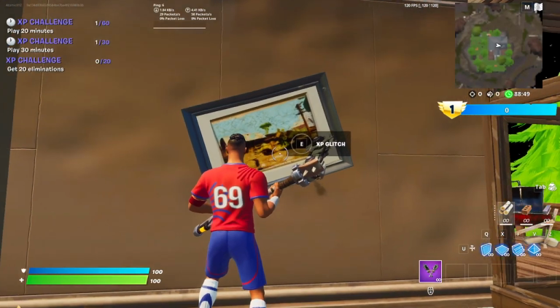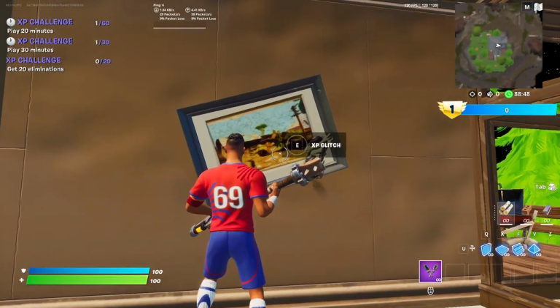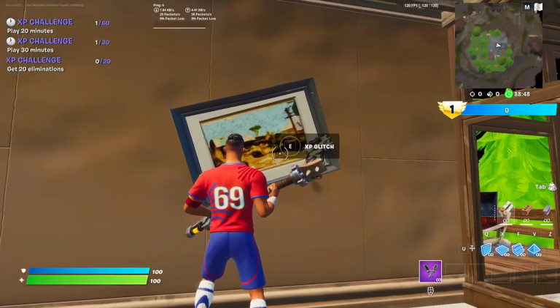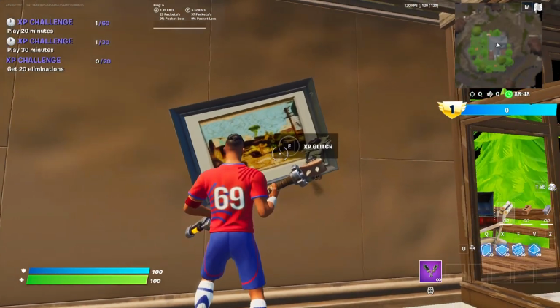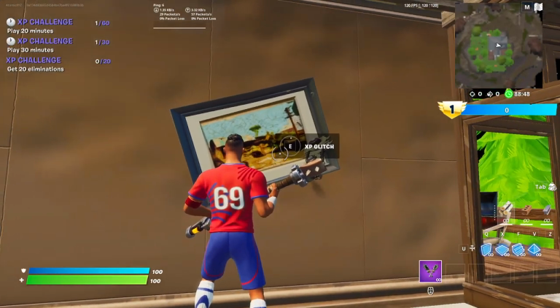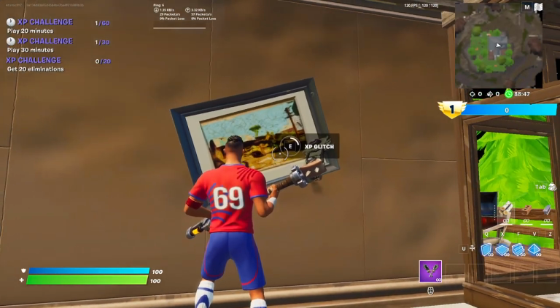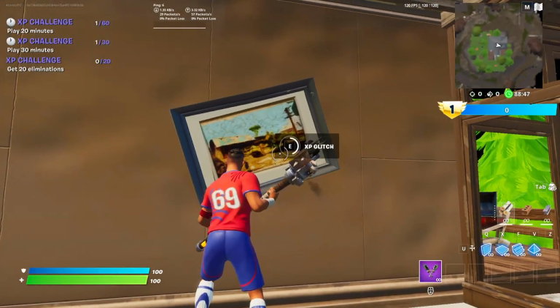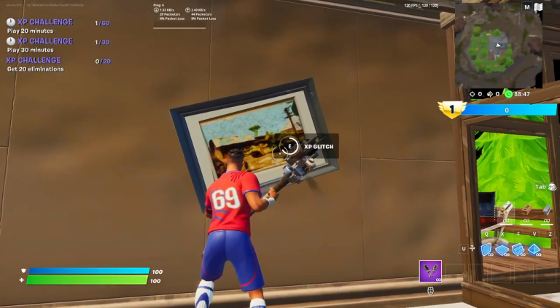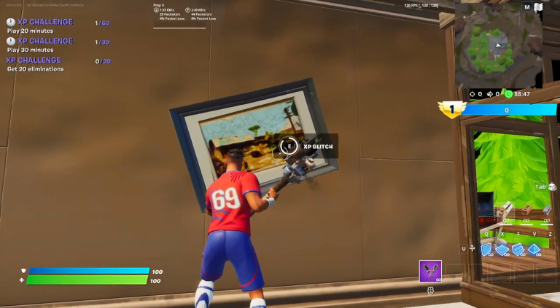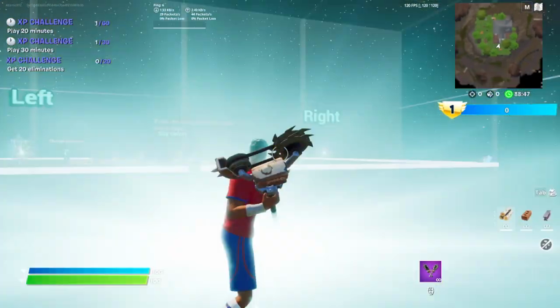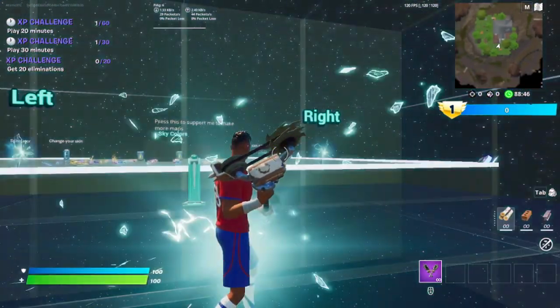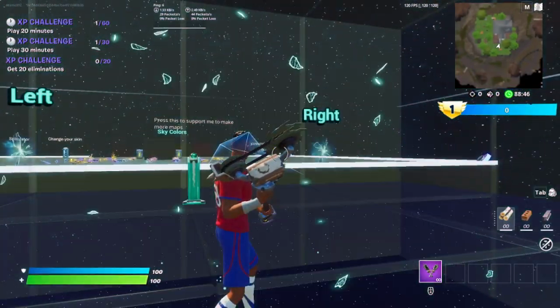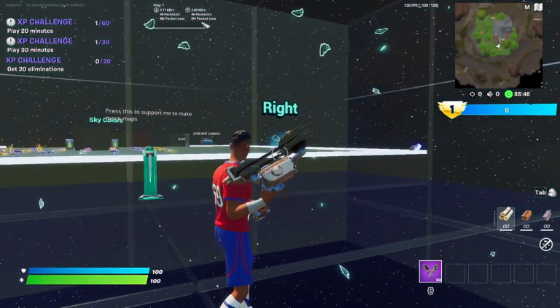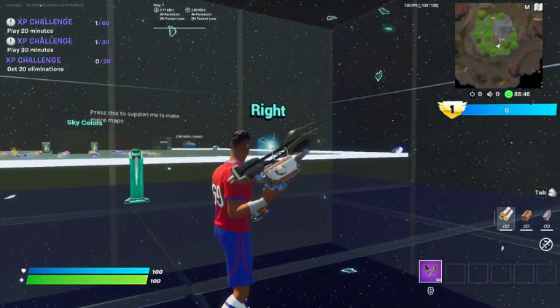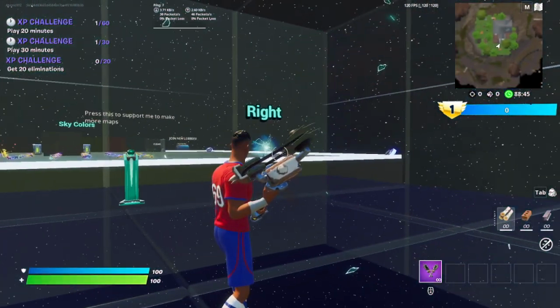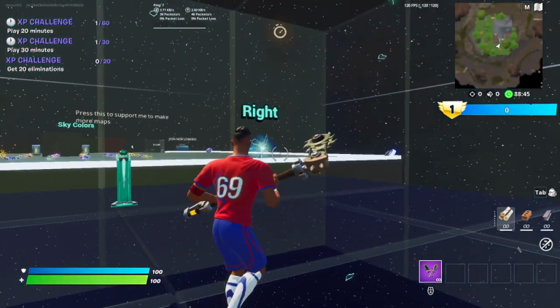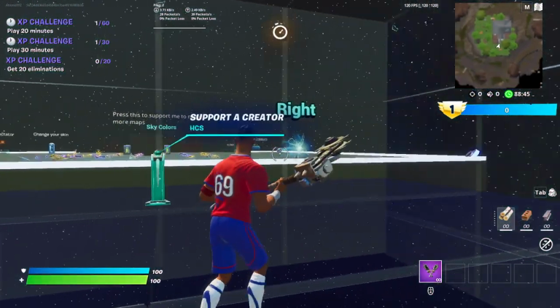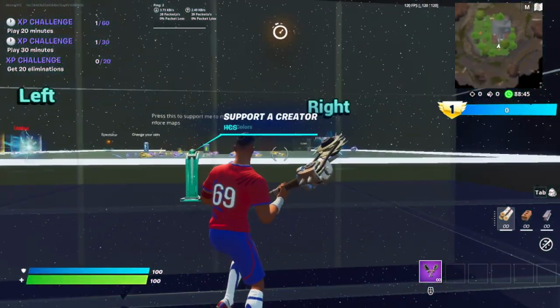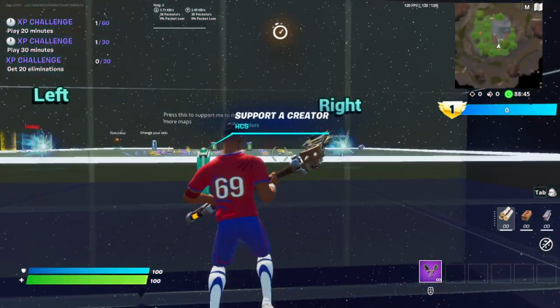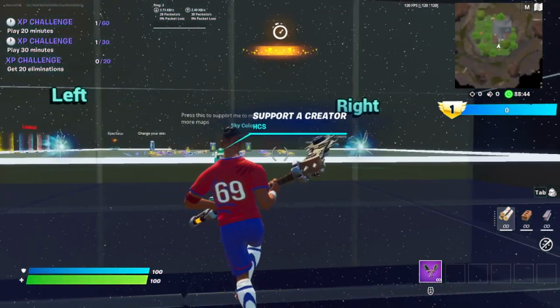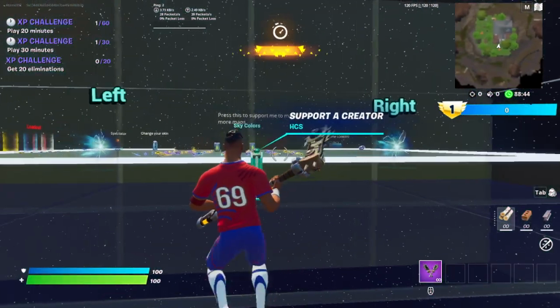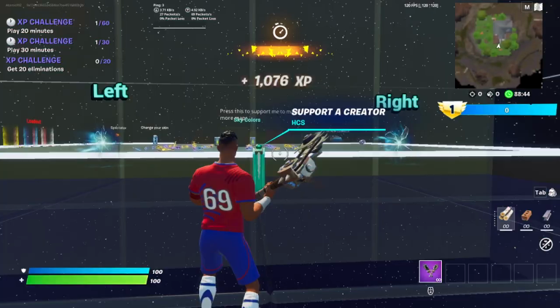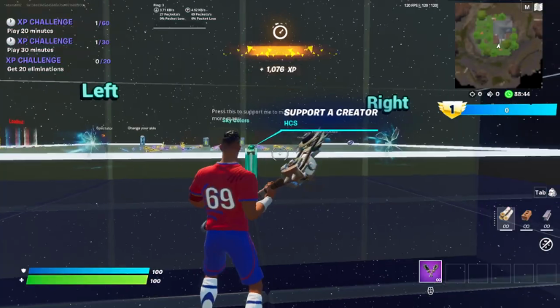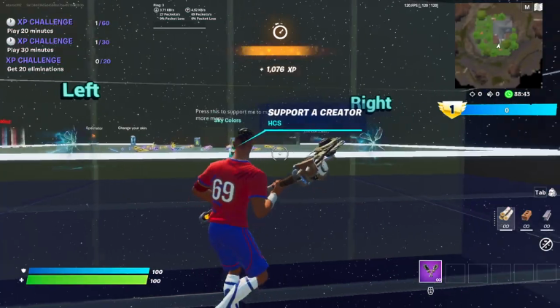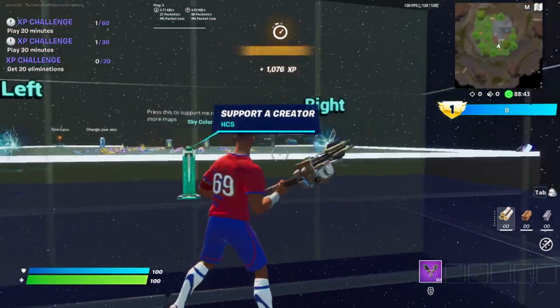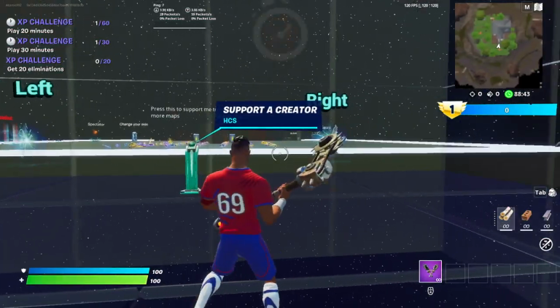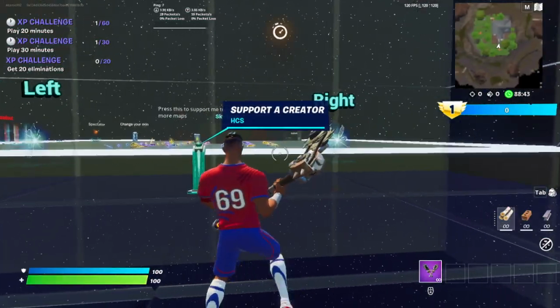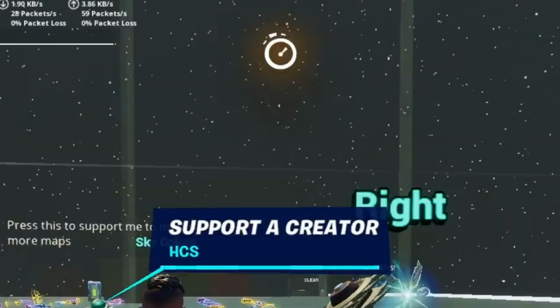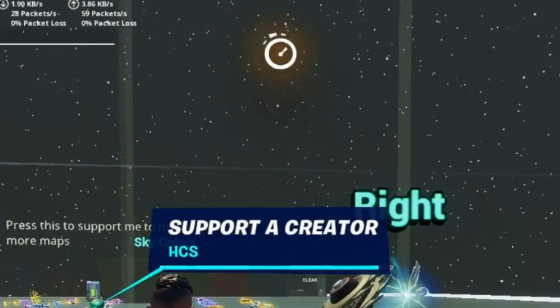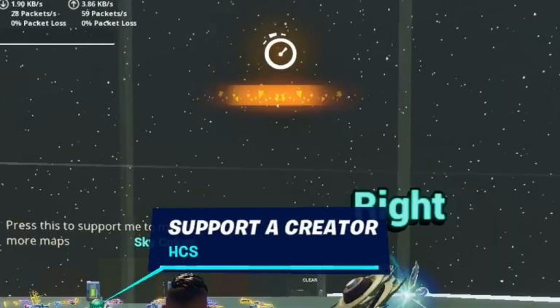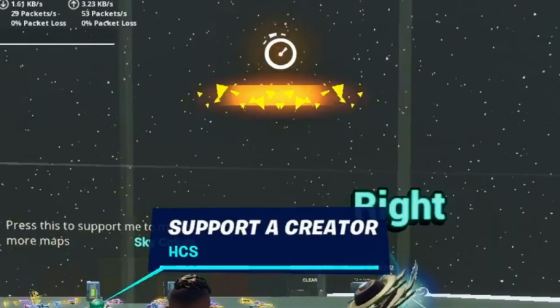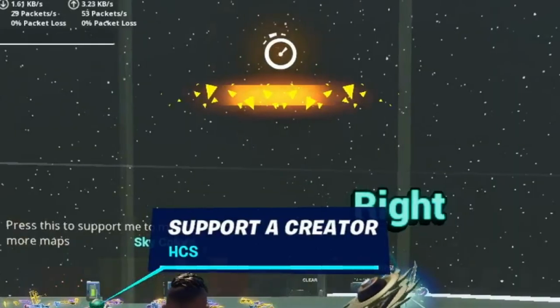It should say XP glitch. Just hold down on the interact button and this is going to get you 1000 XP per second.